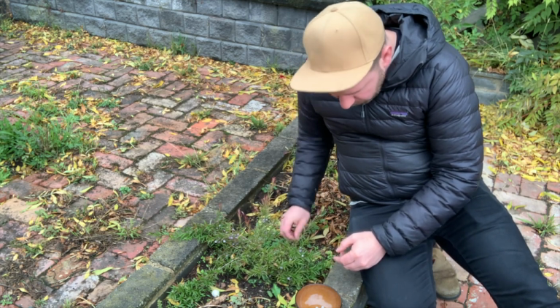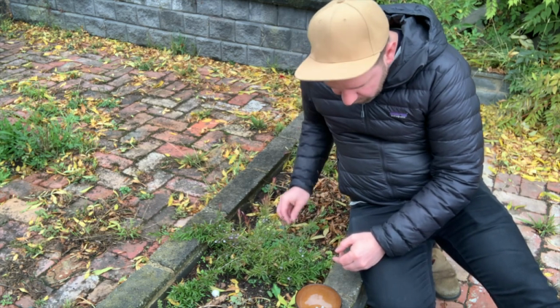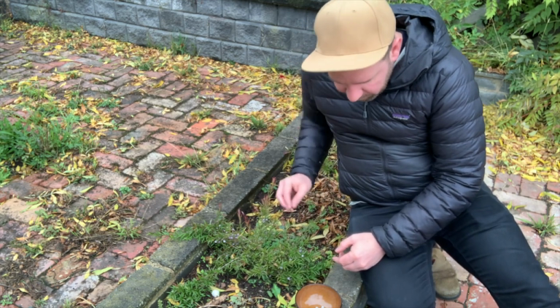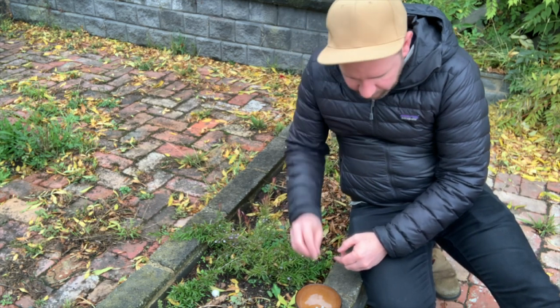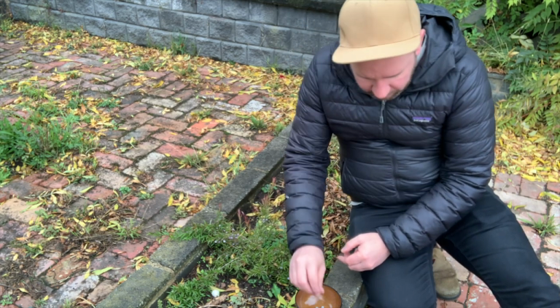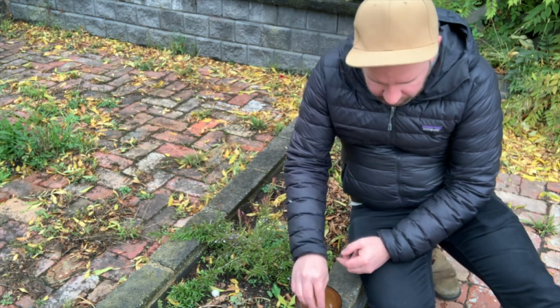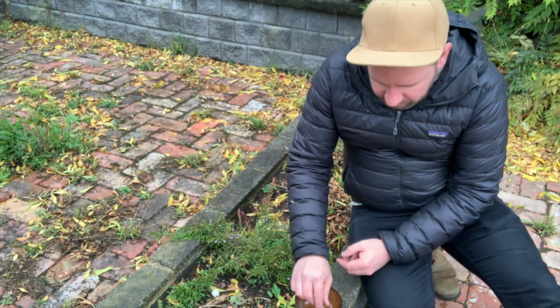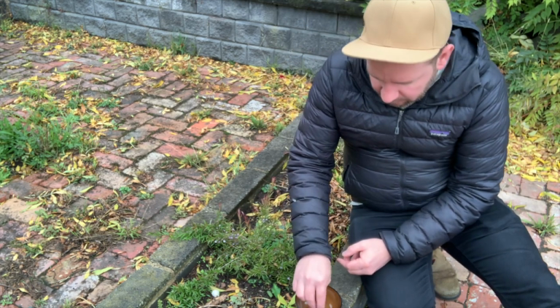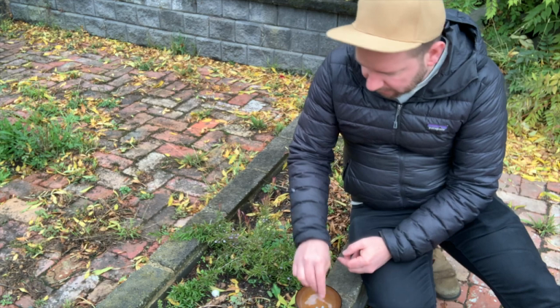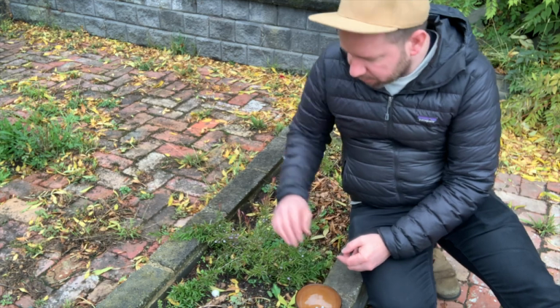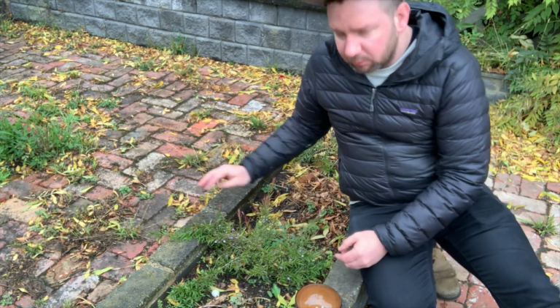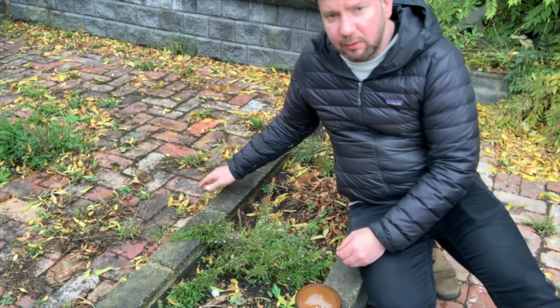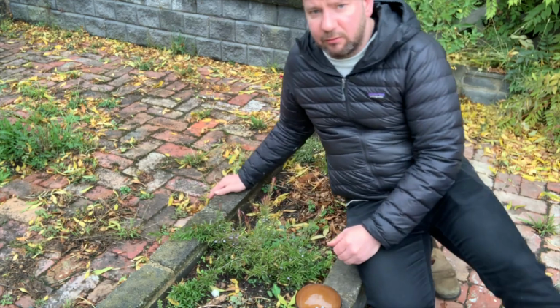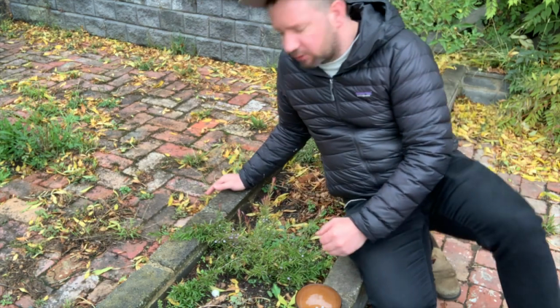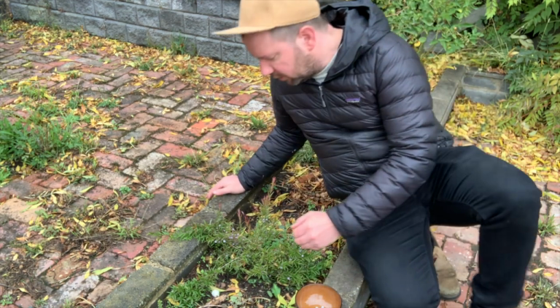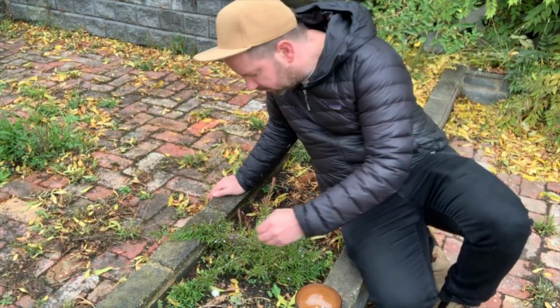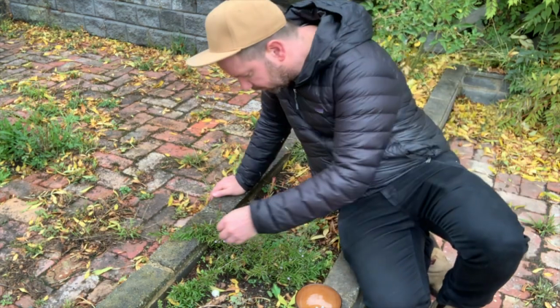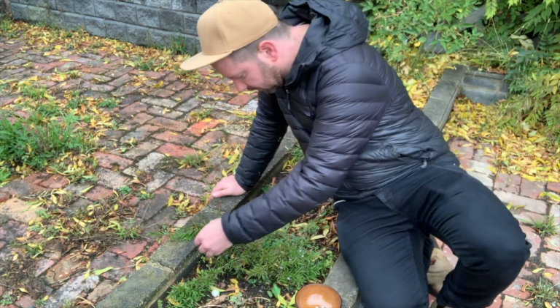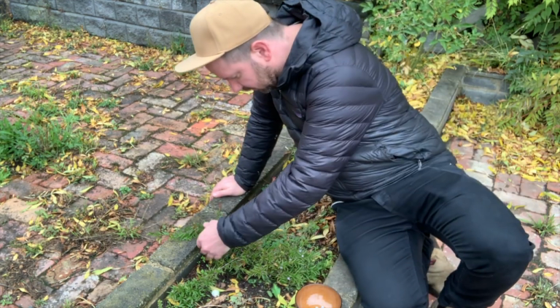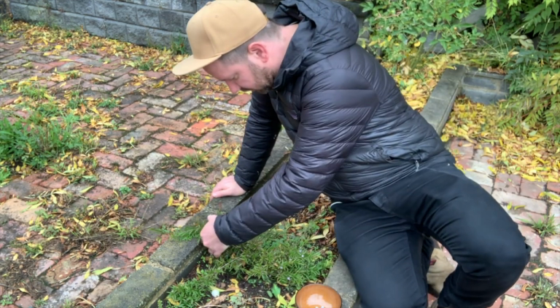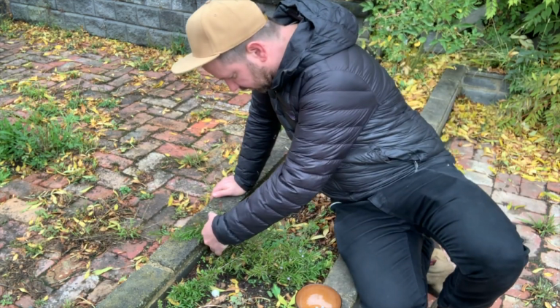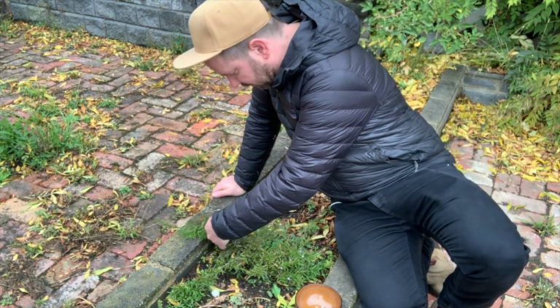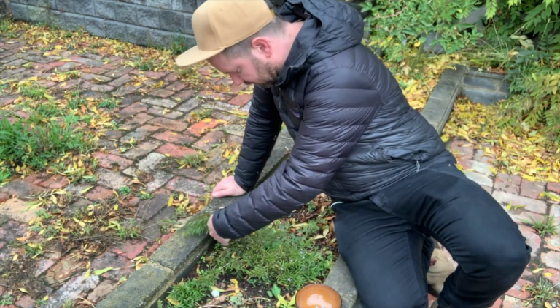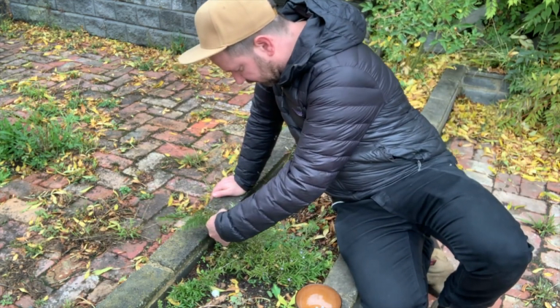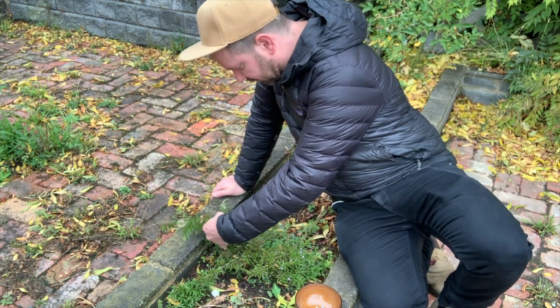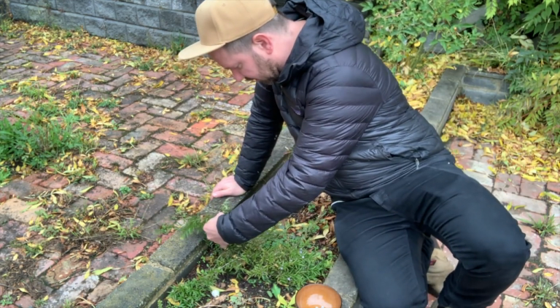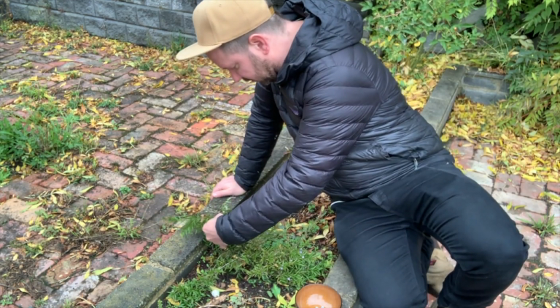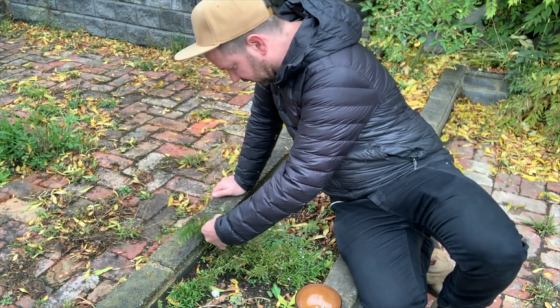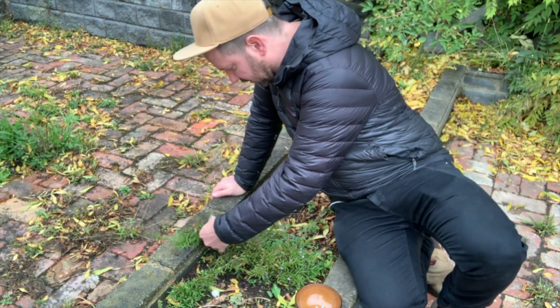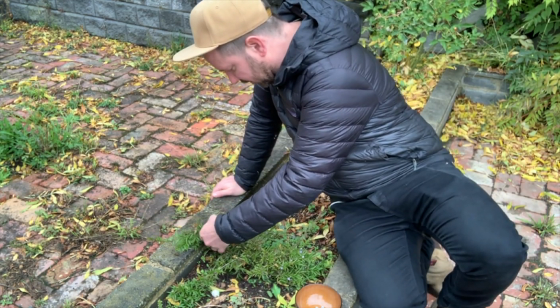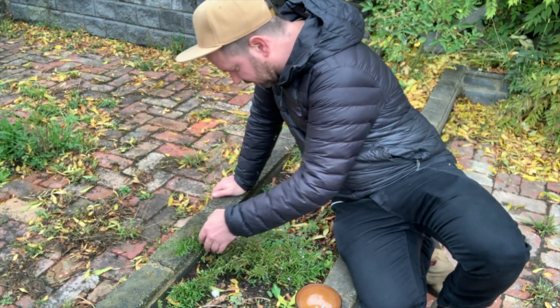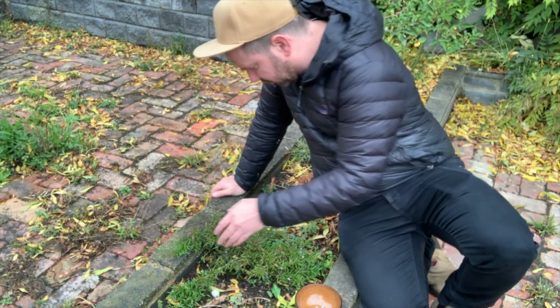We're in April in Australia, so it's usually around March and April when they're ripe.